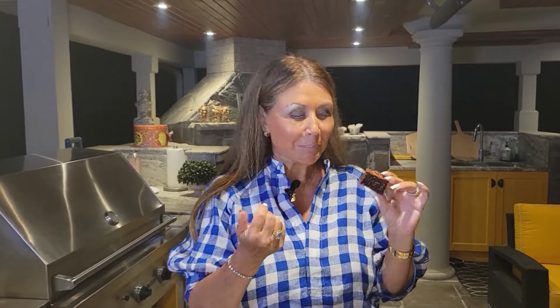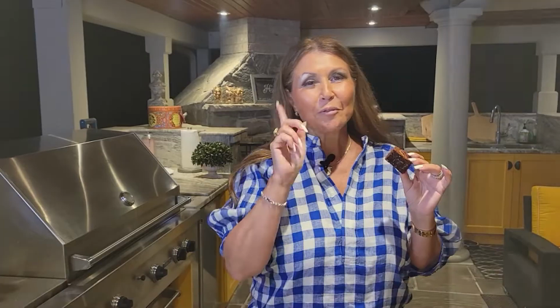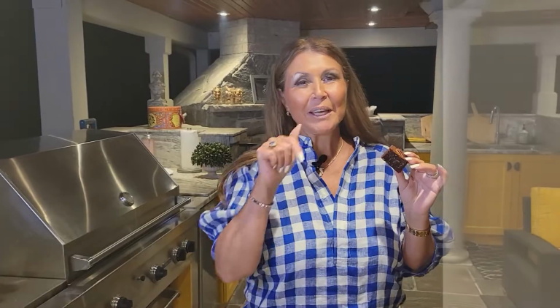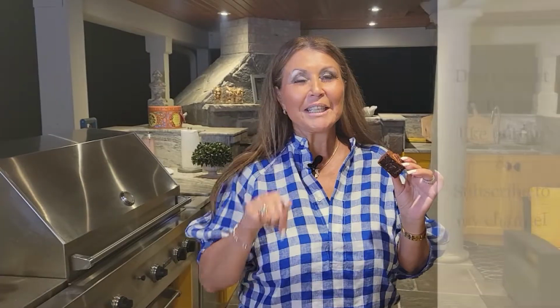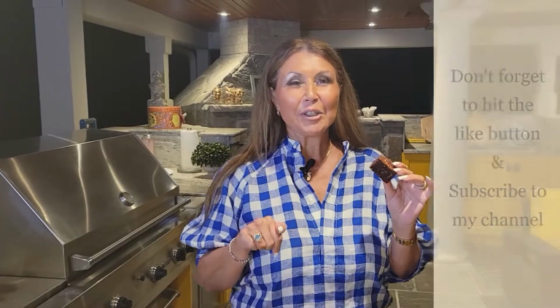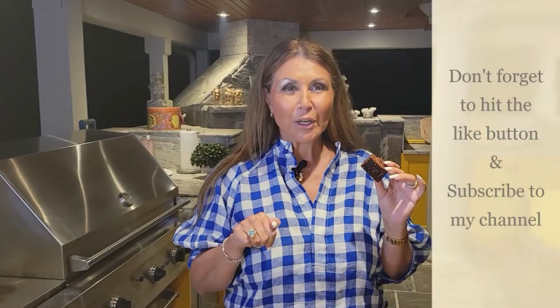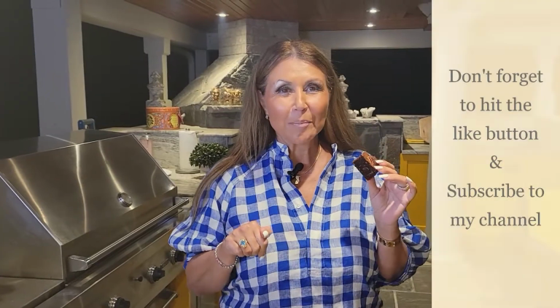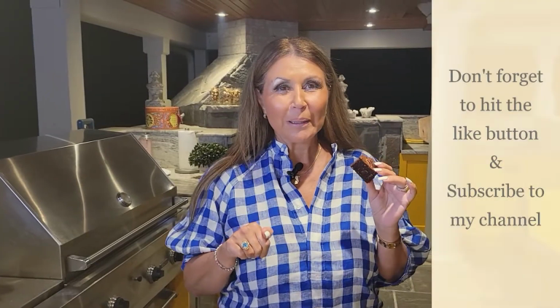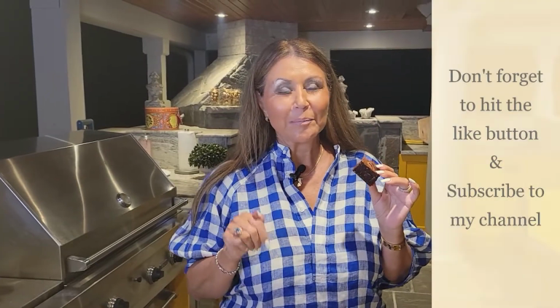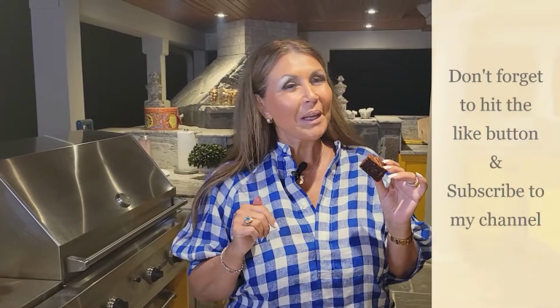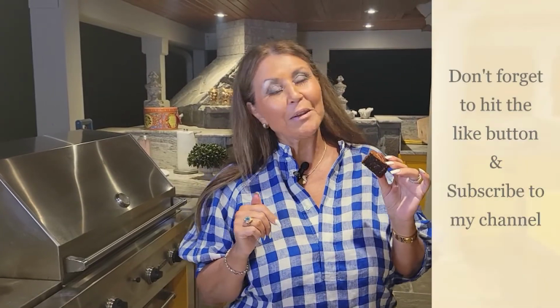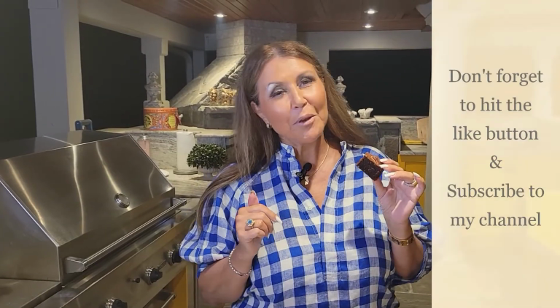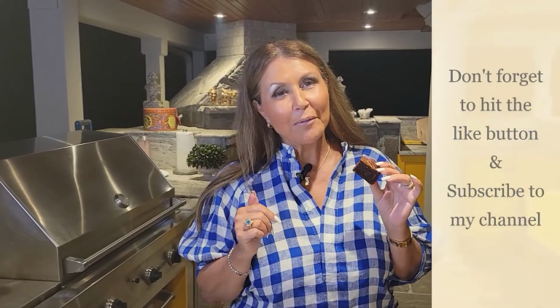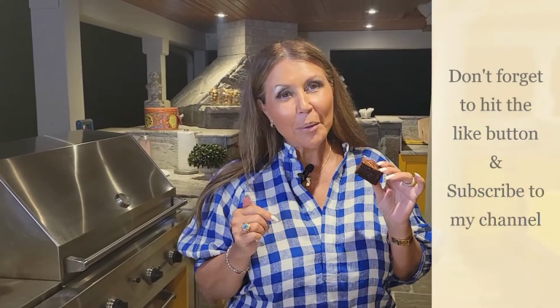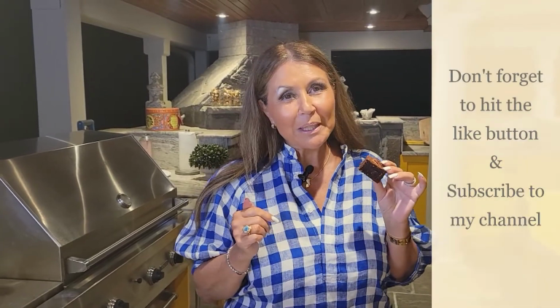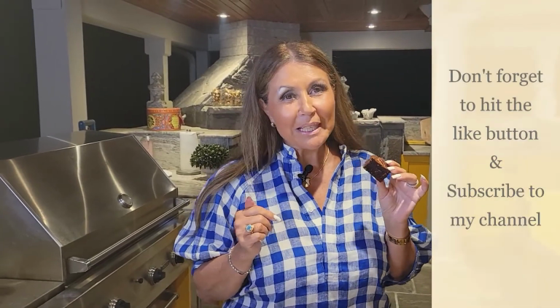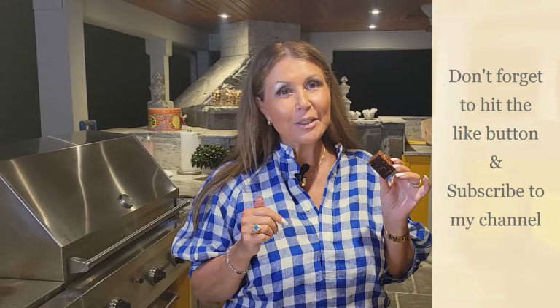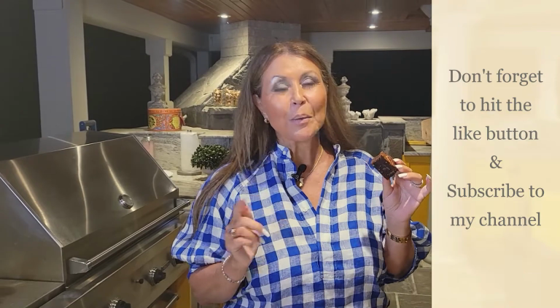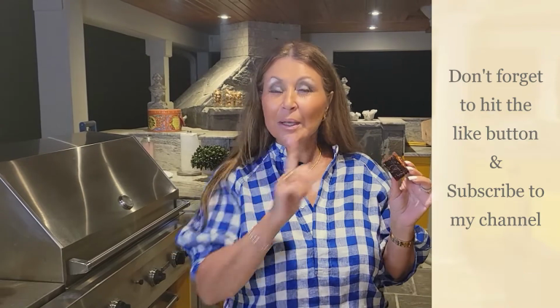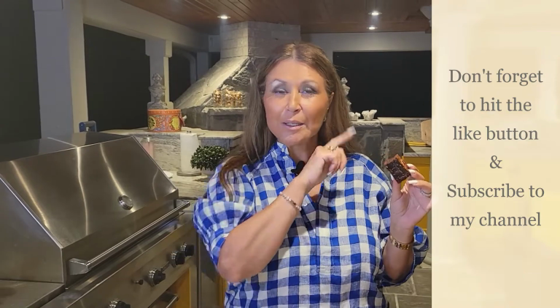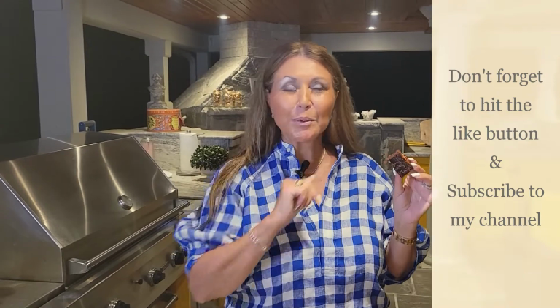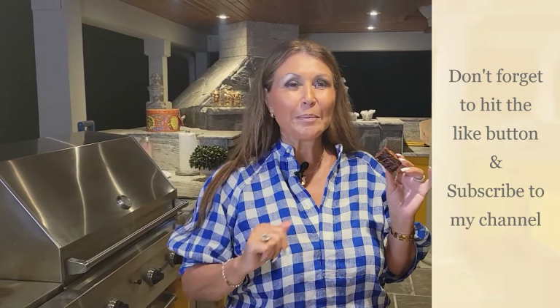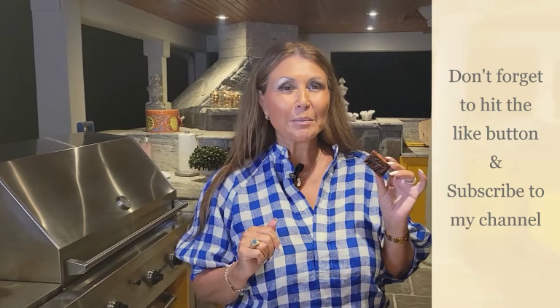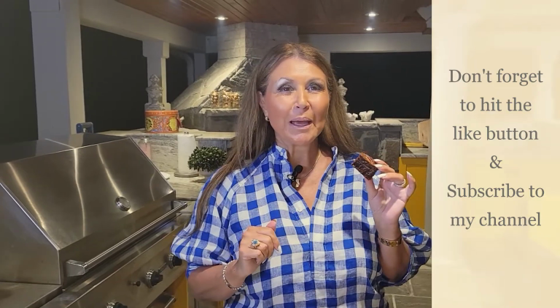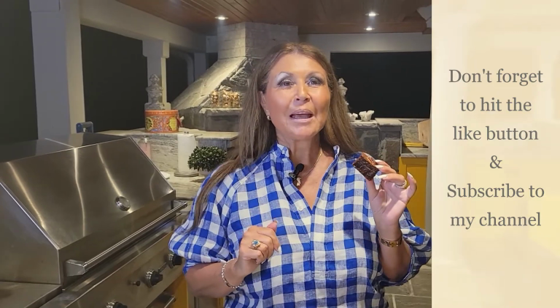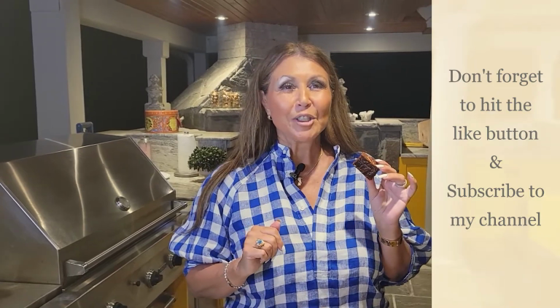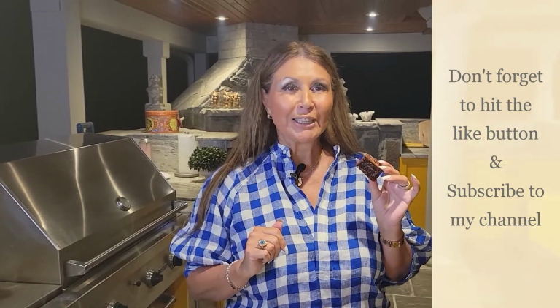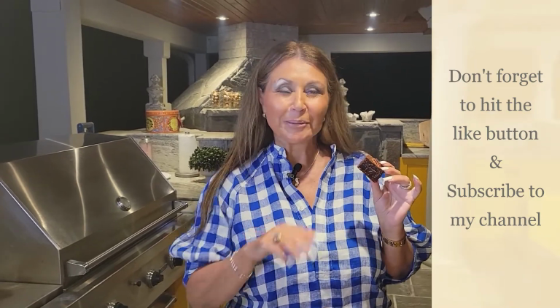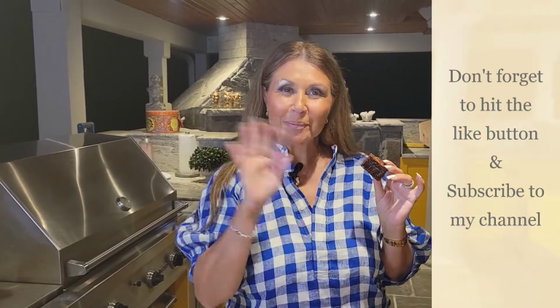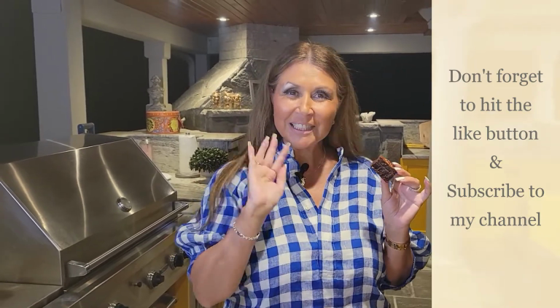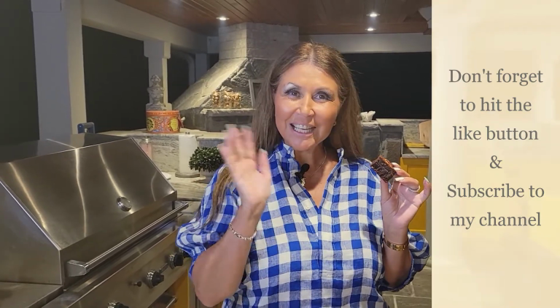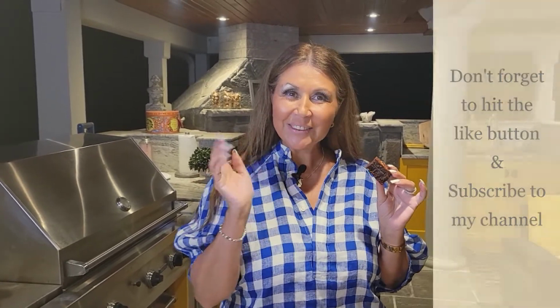Don't forget to hit your like button, and if you haven't already done so, subscribe to my channel. Ciao!